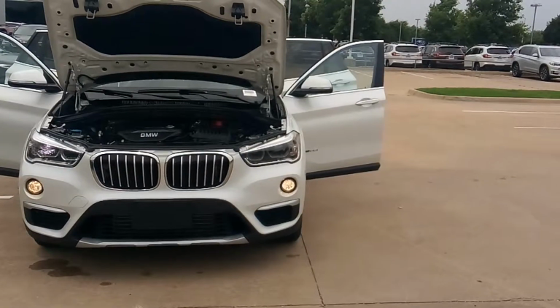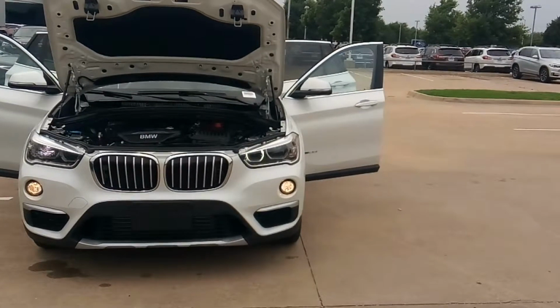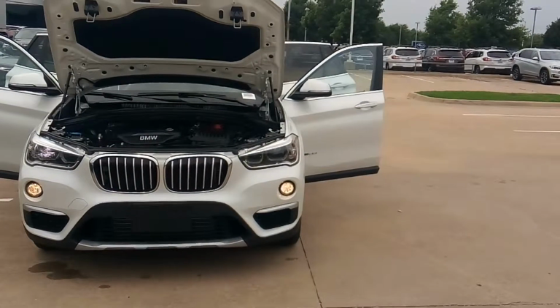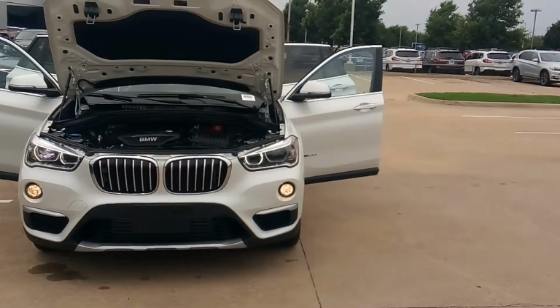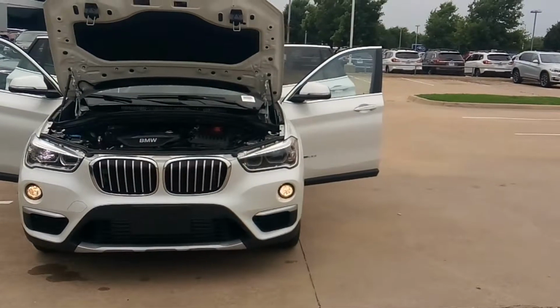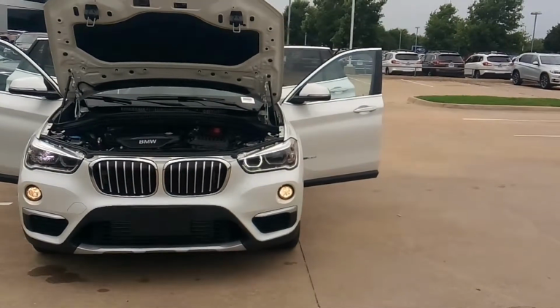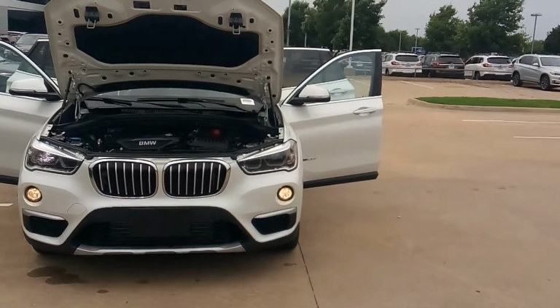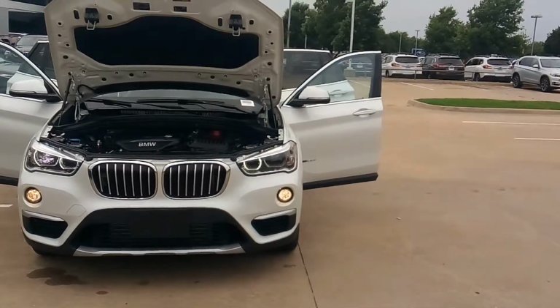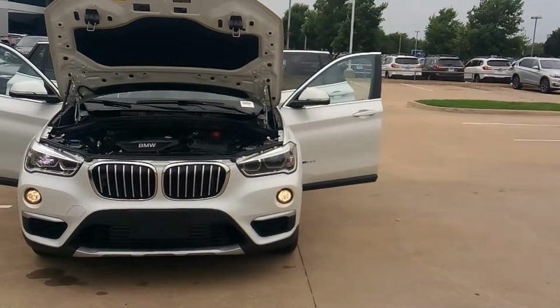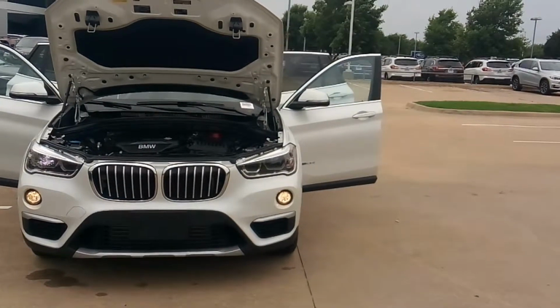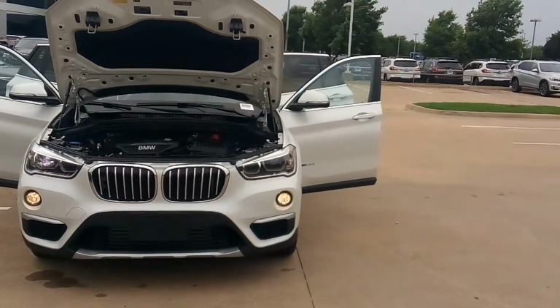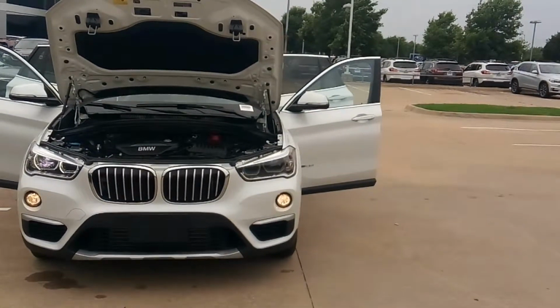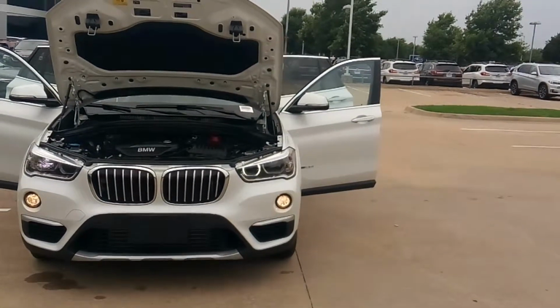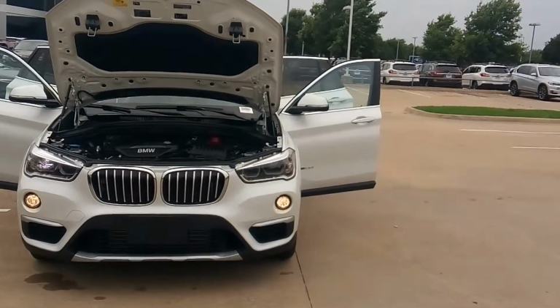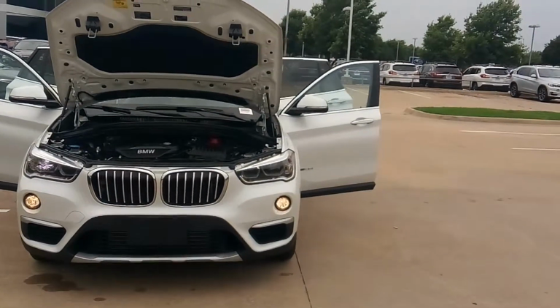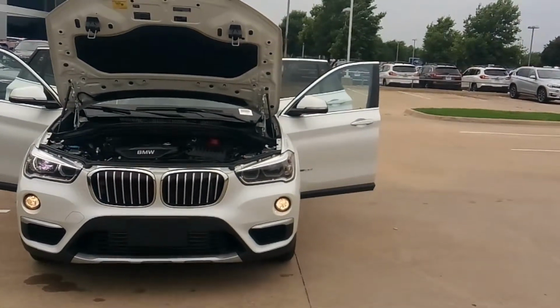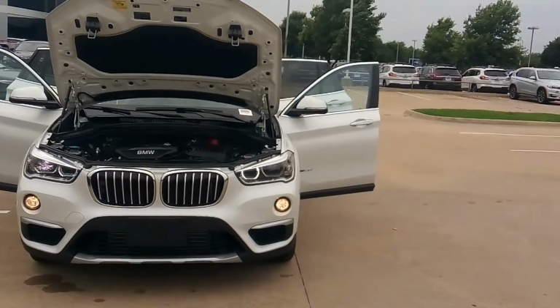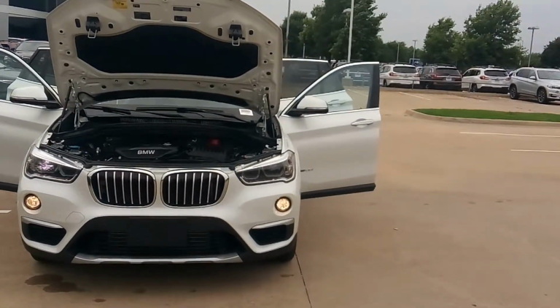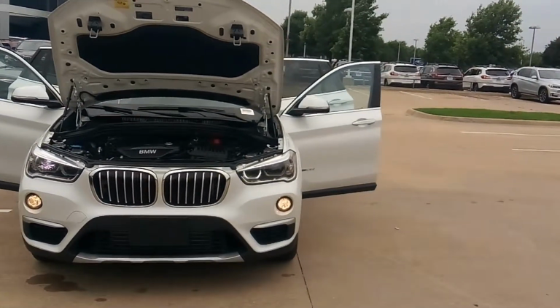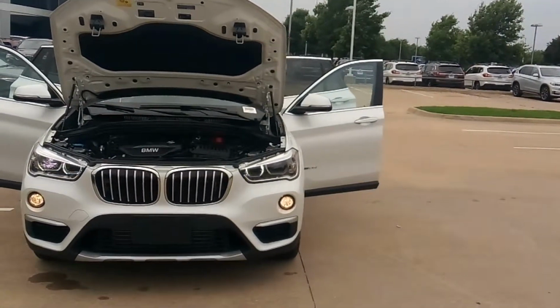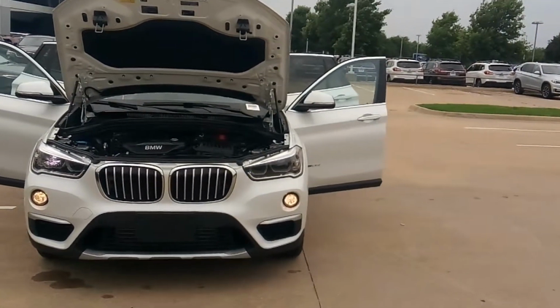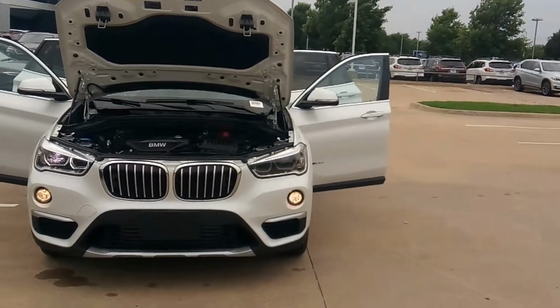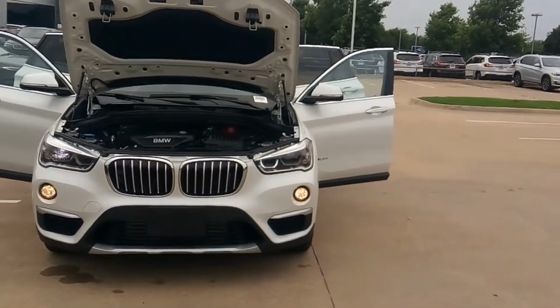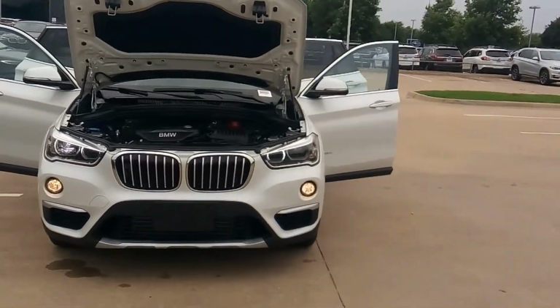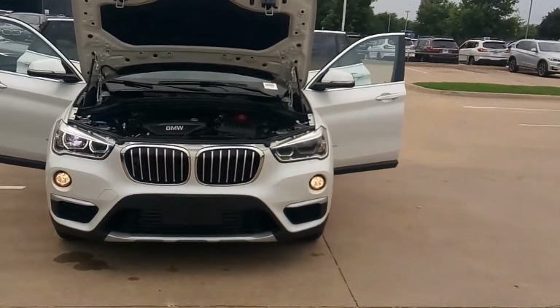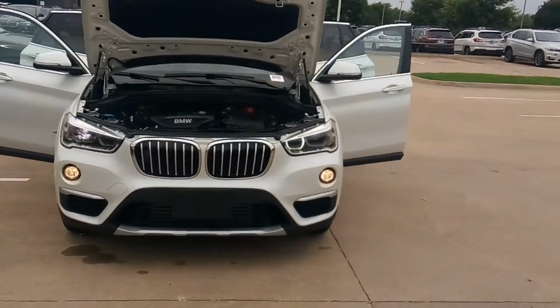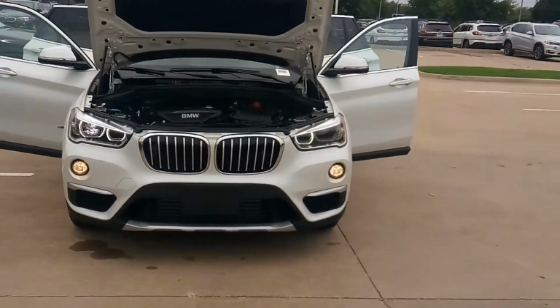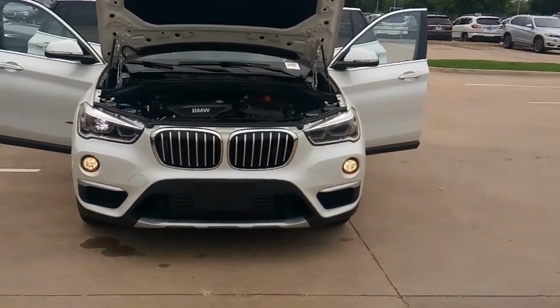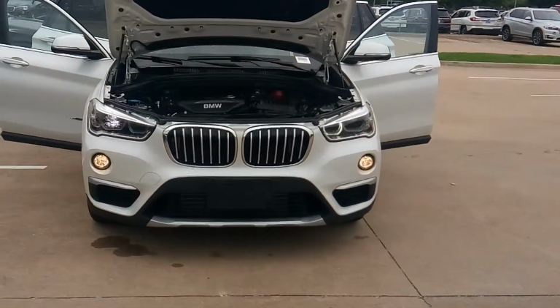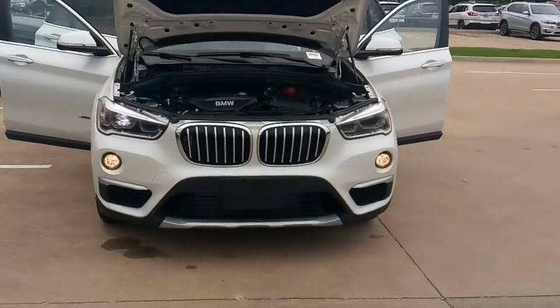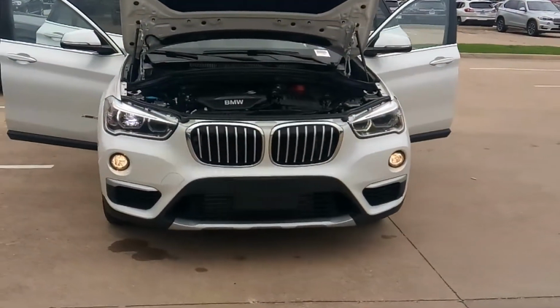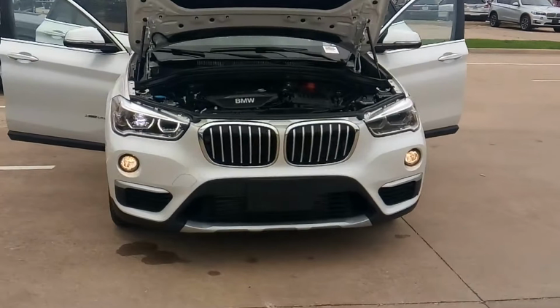If you notice, the driver's side headlight is out, which we are going to fix.